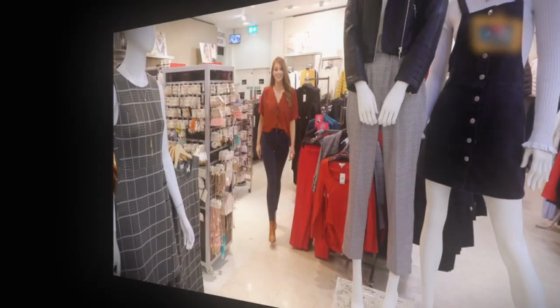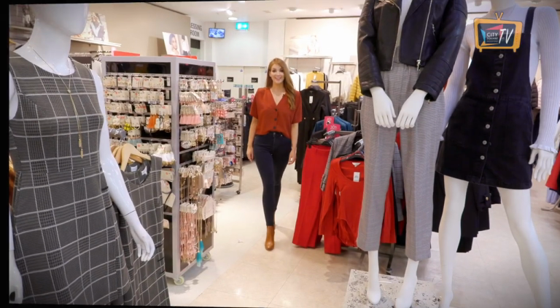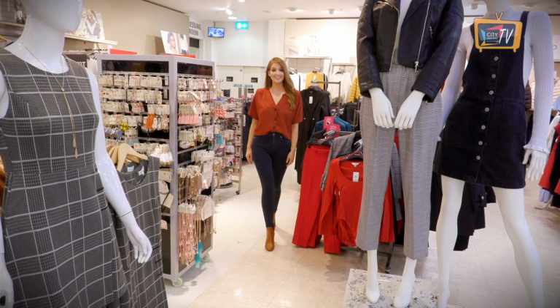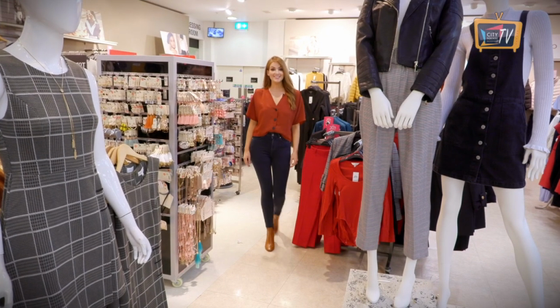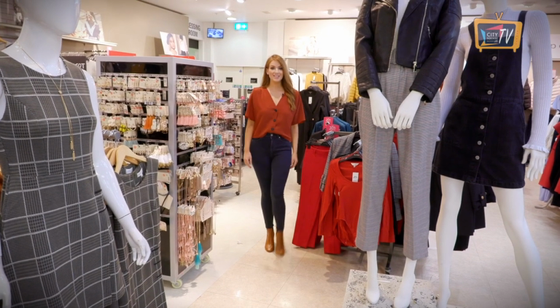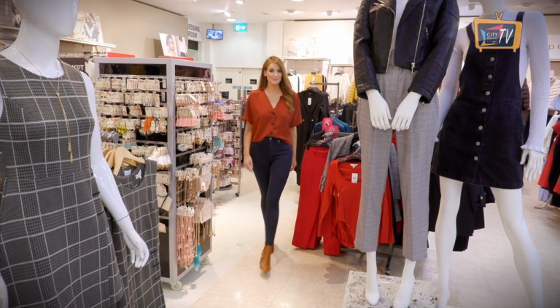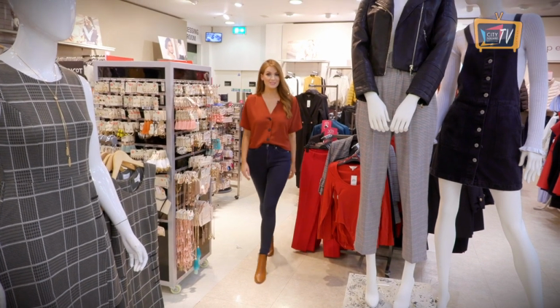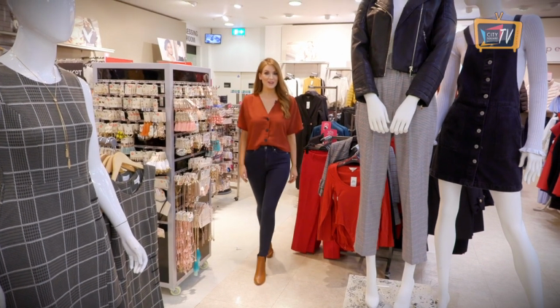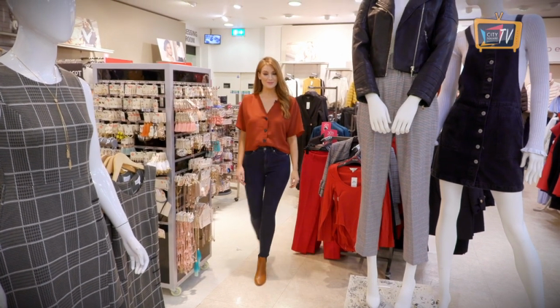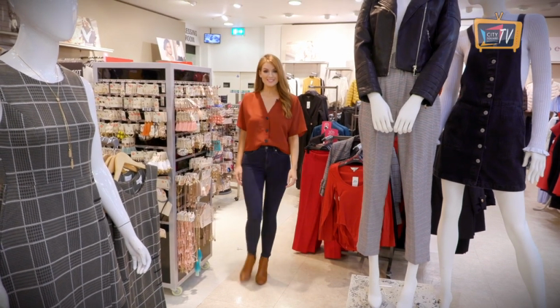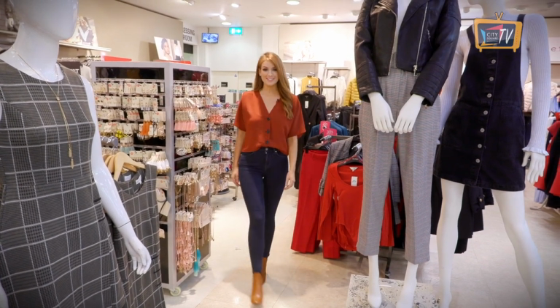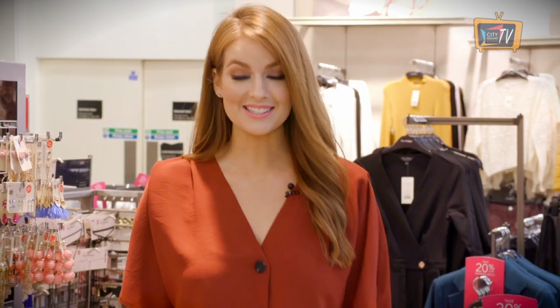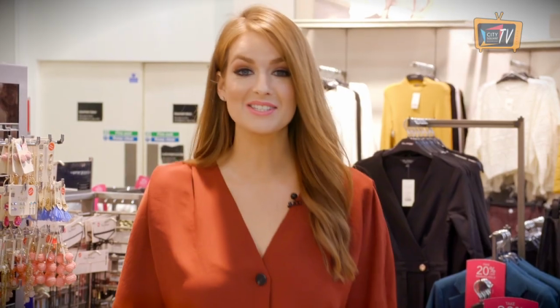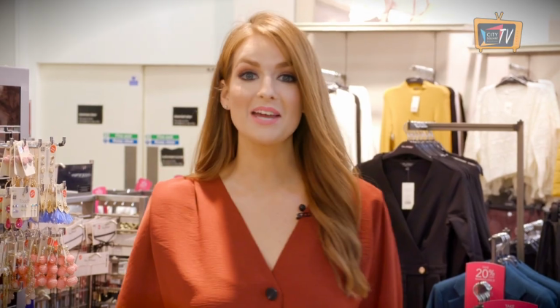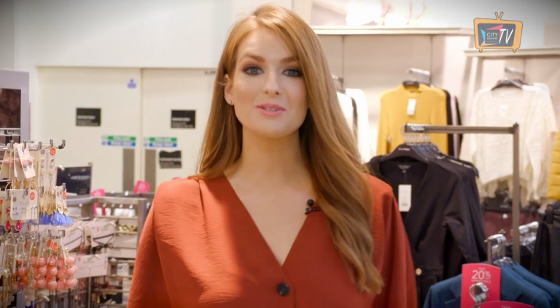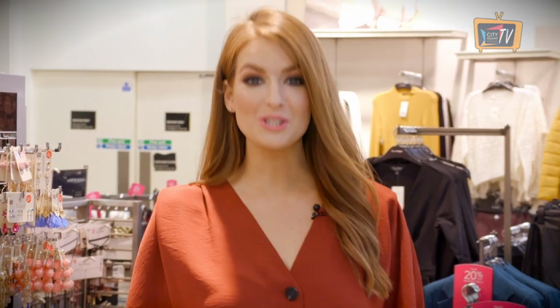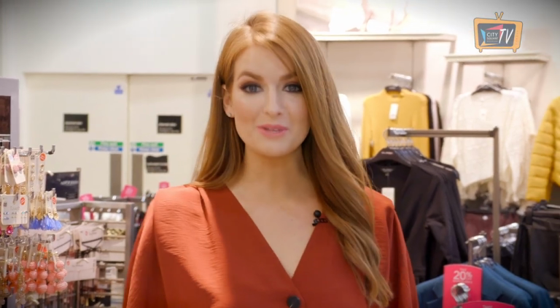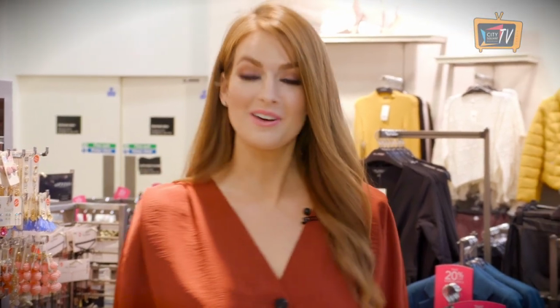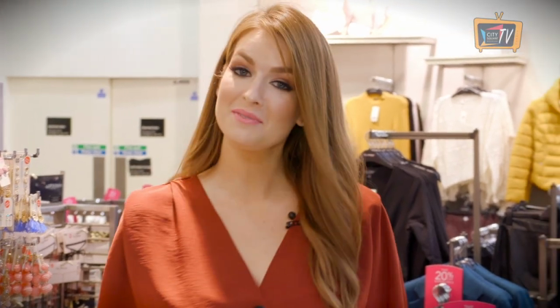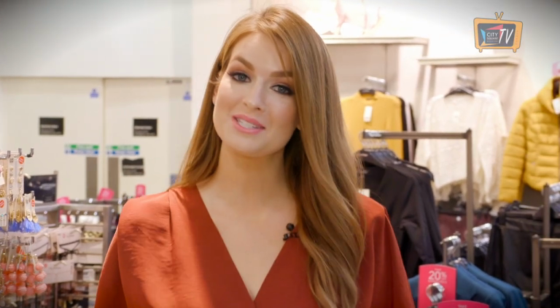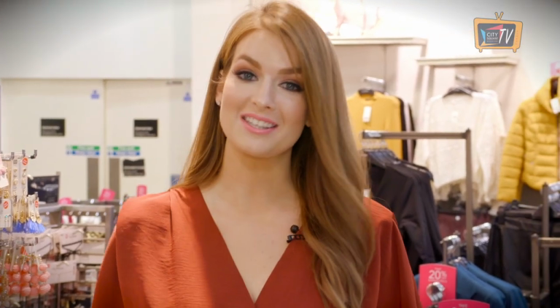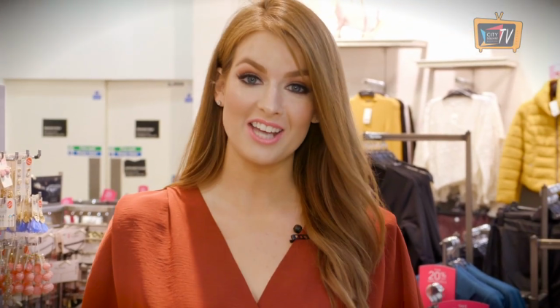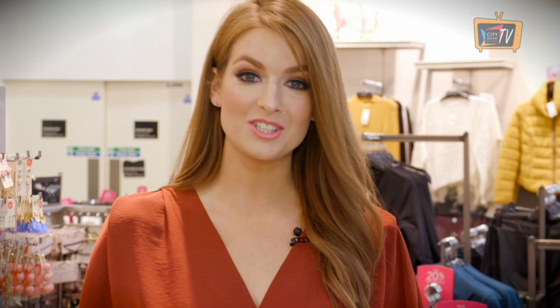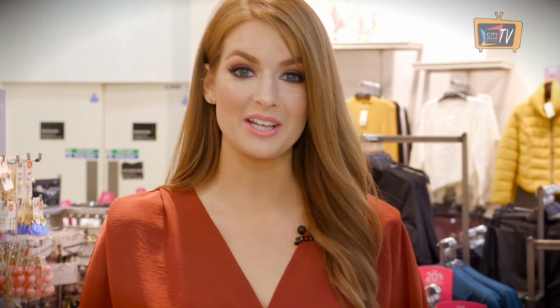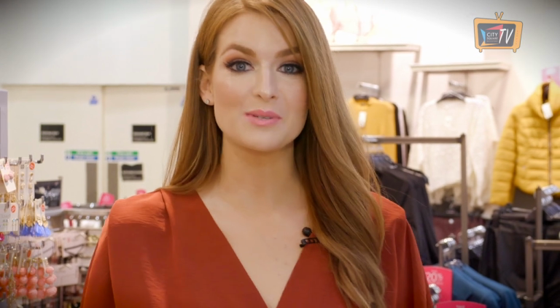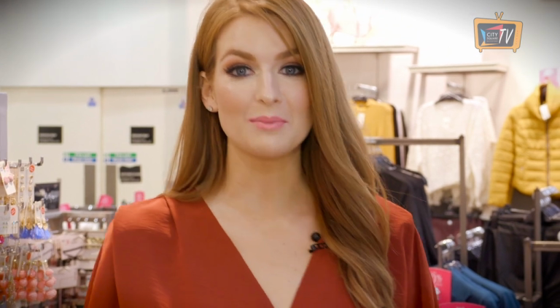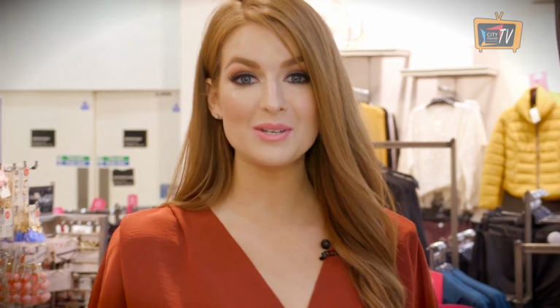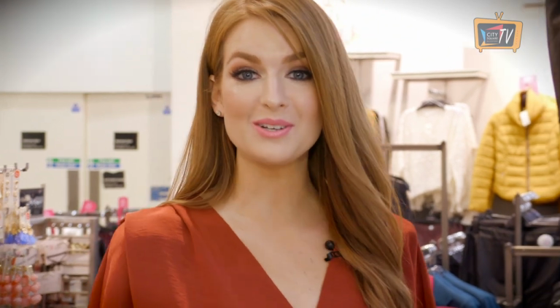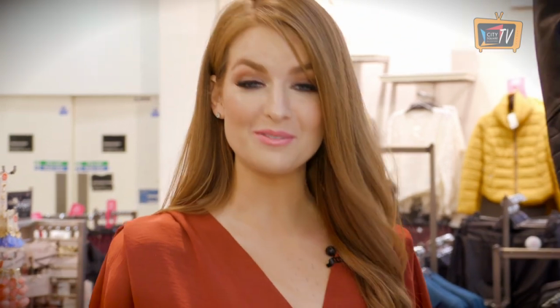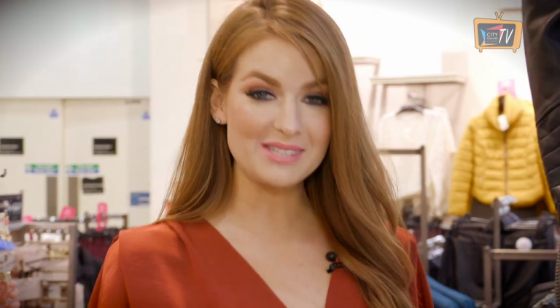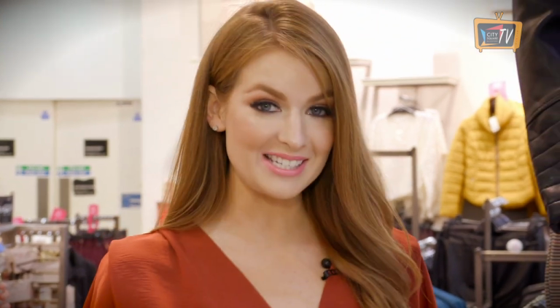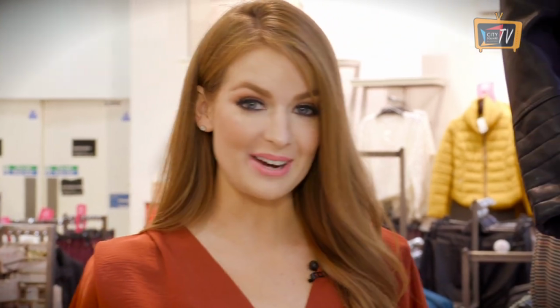Hey guys, check prints are everywhere this season, so today I'm going to show you 5 ways to wear the check trend with some looks, all from City Square.